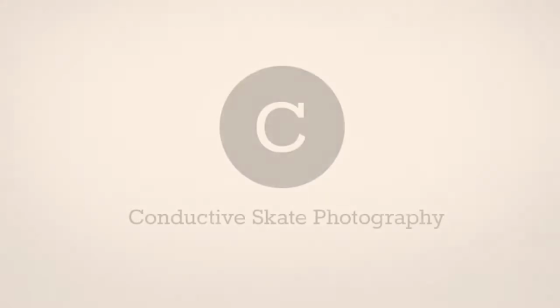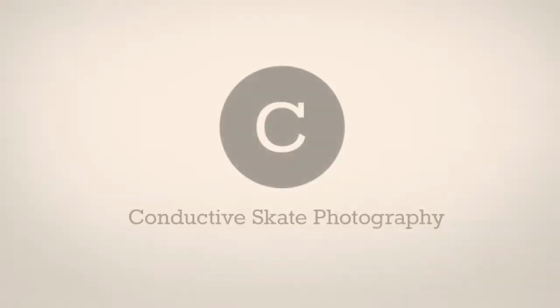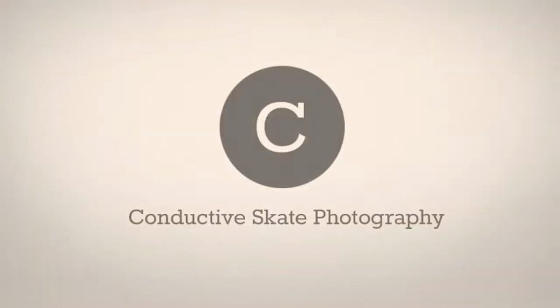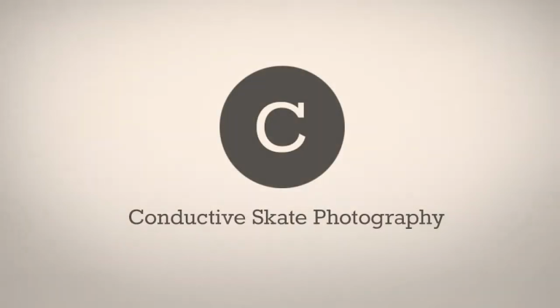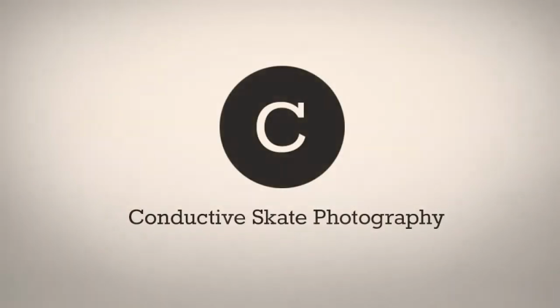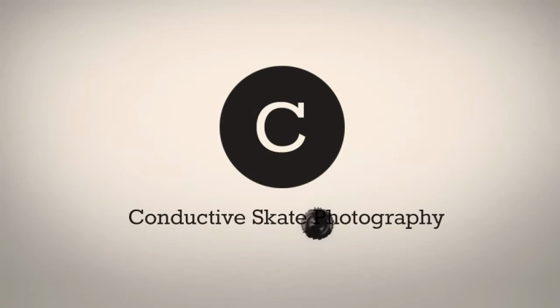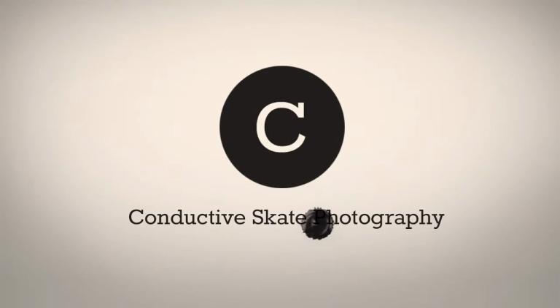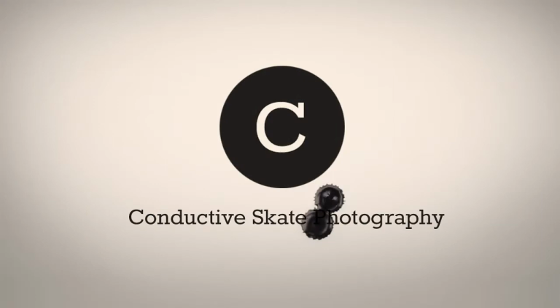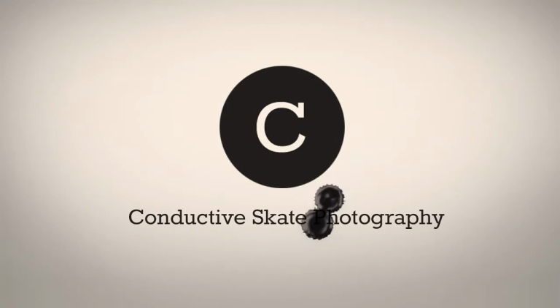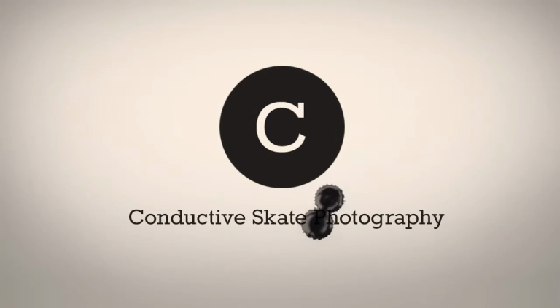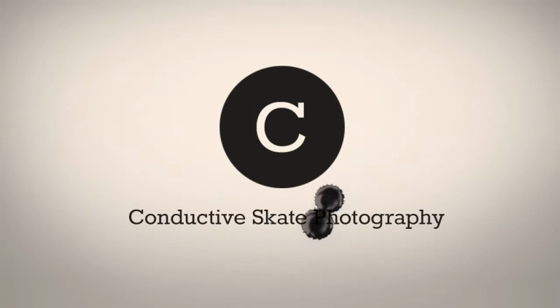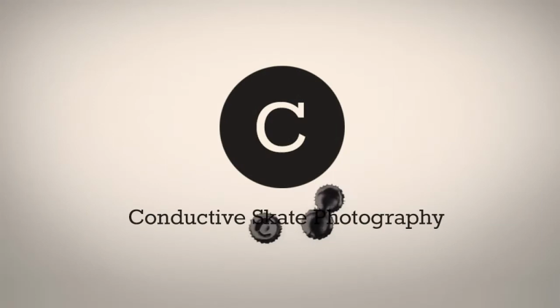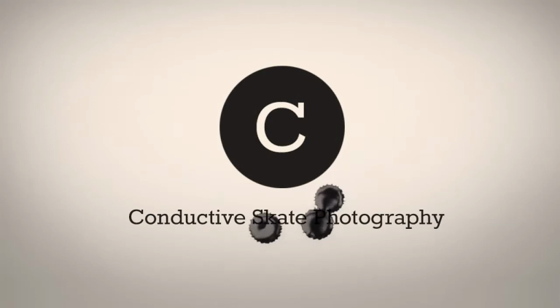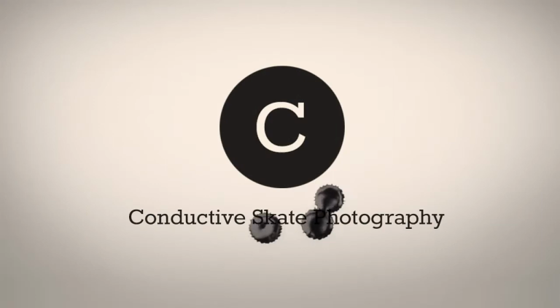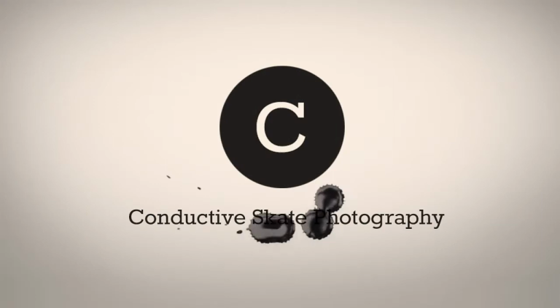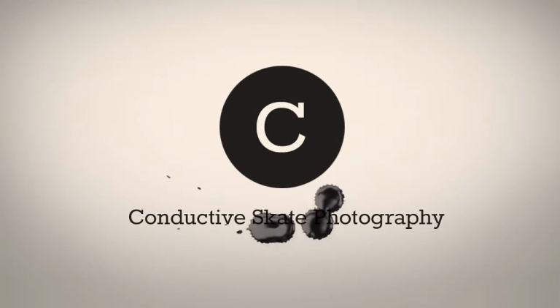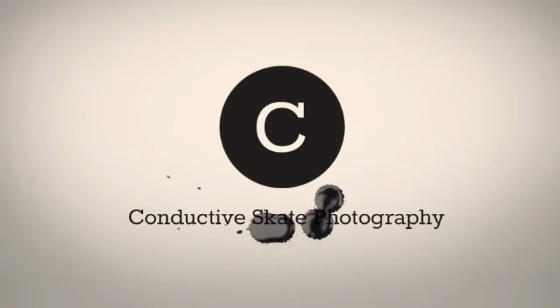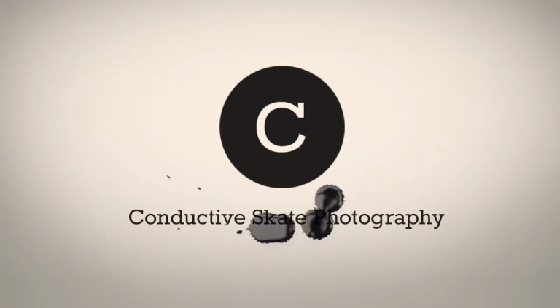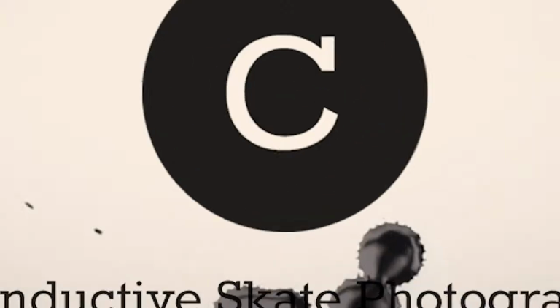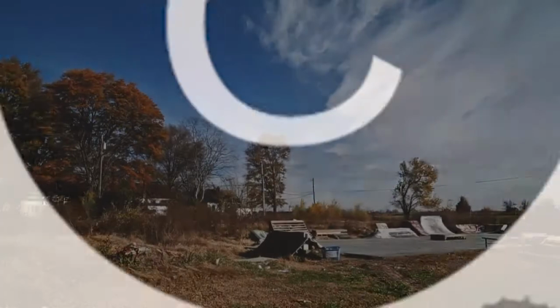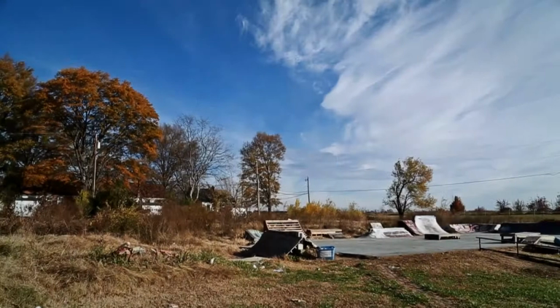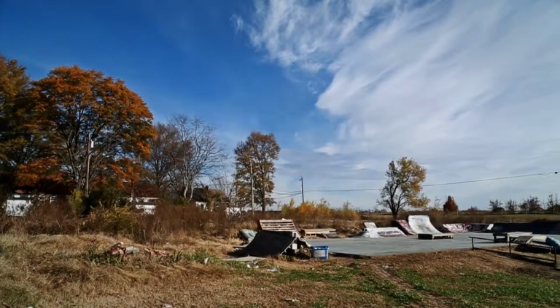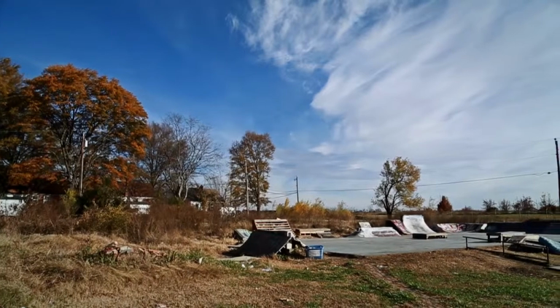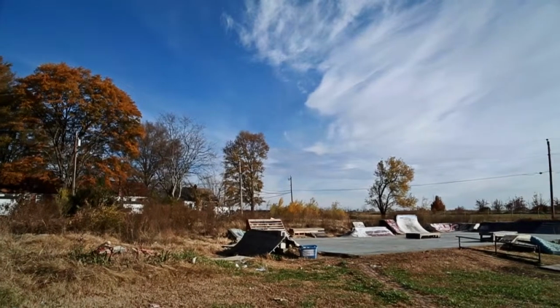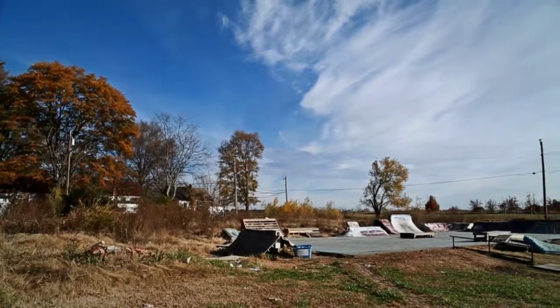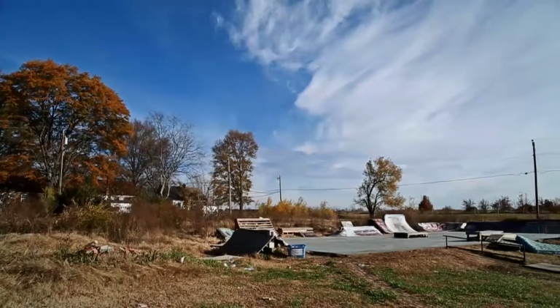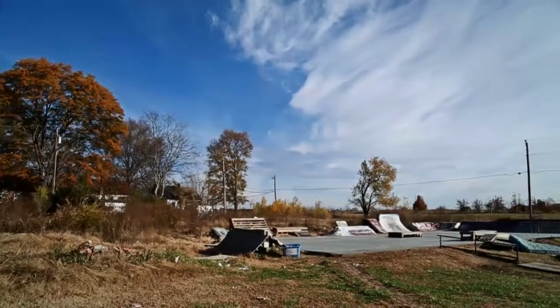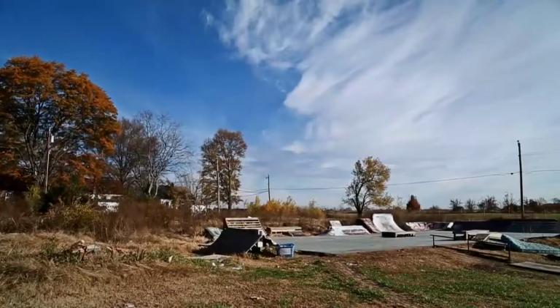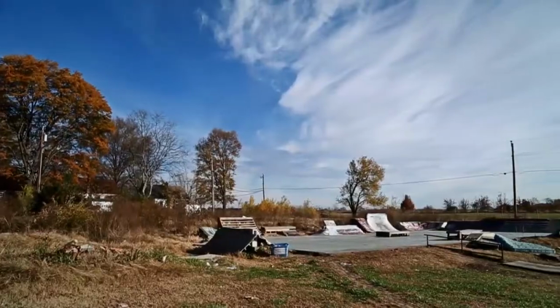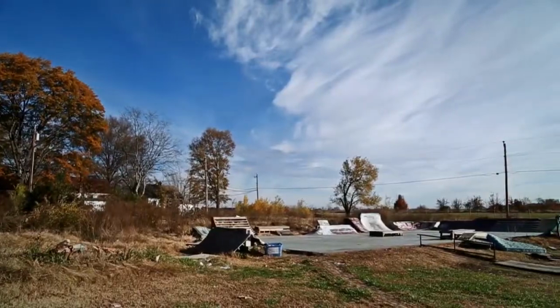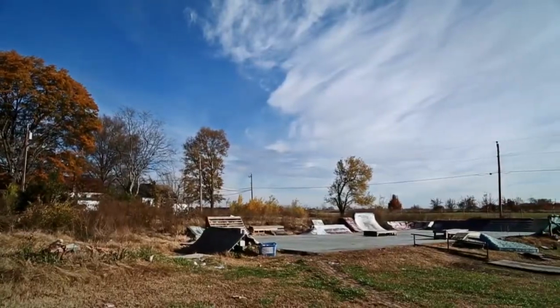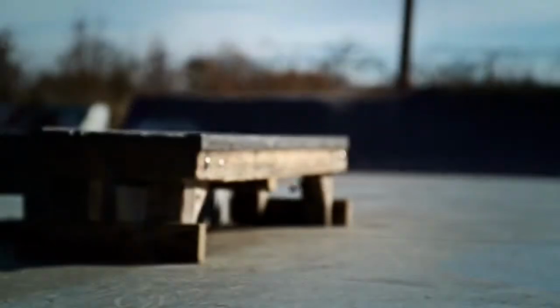Conductive Skate Photography is a social skateboarding experiment with a prototype demo that is fully functional at a skater-built park in Richmond, Virginia.